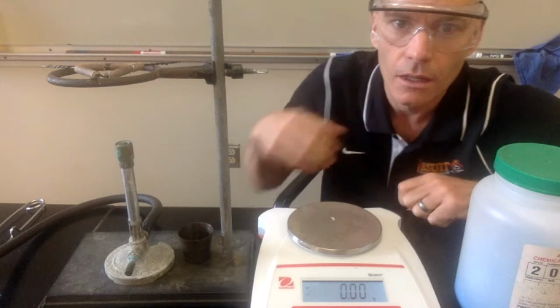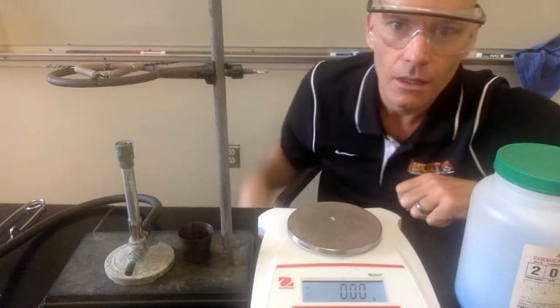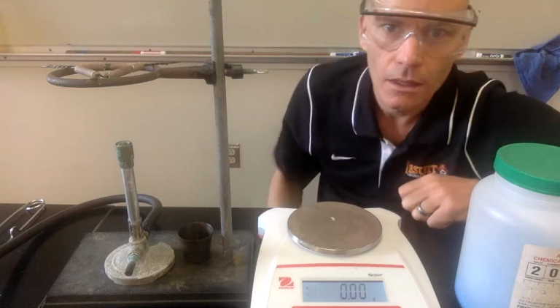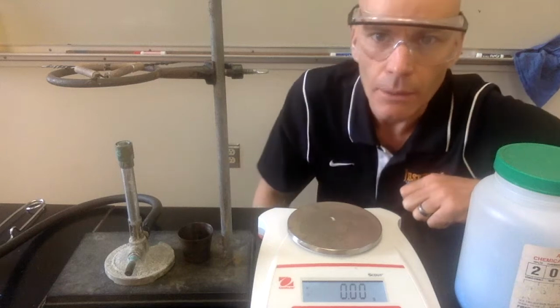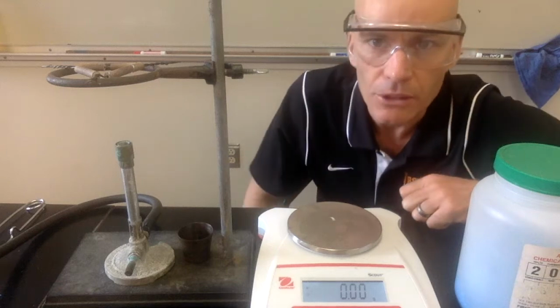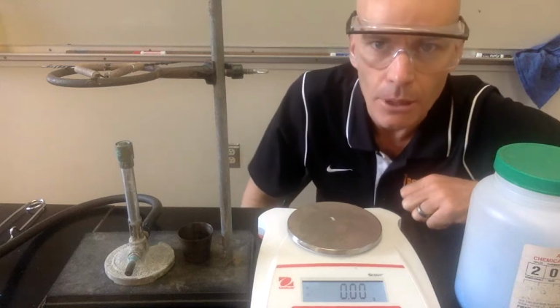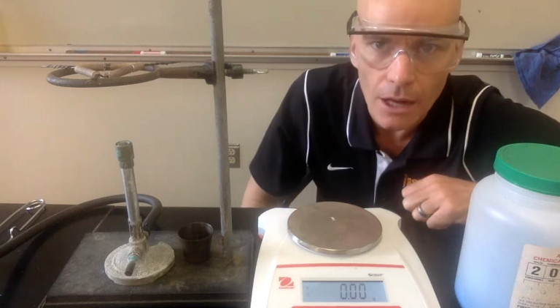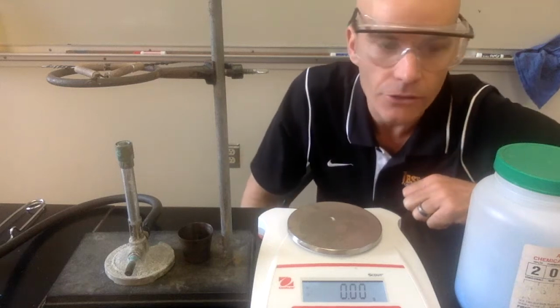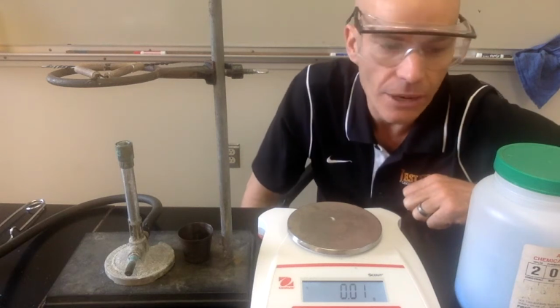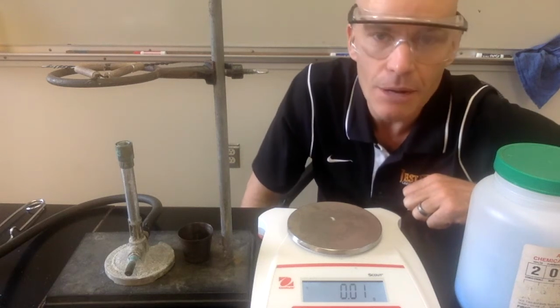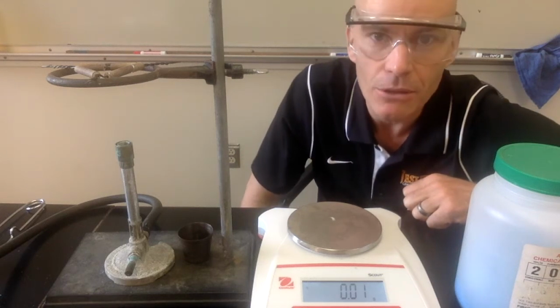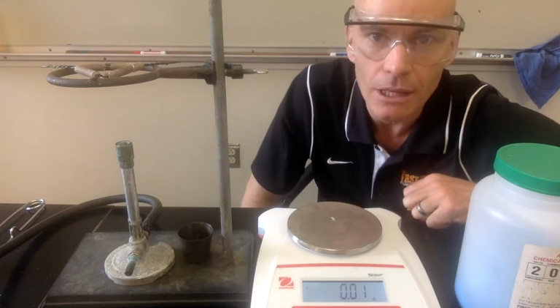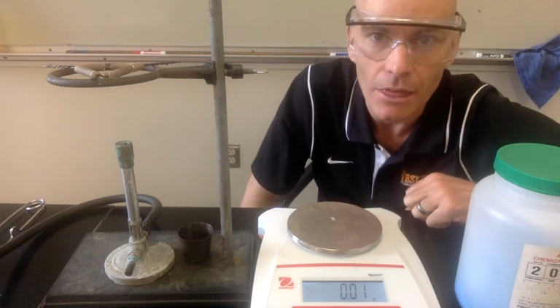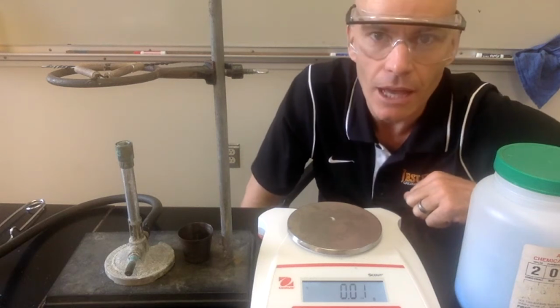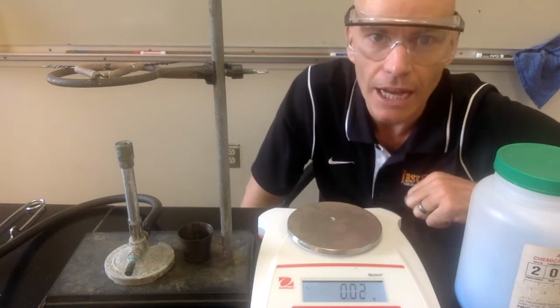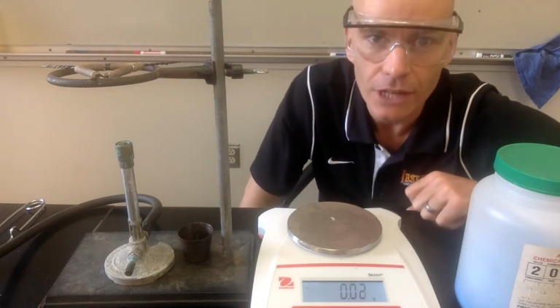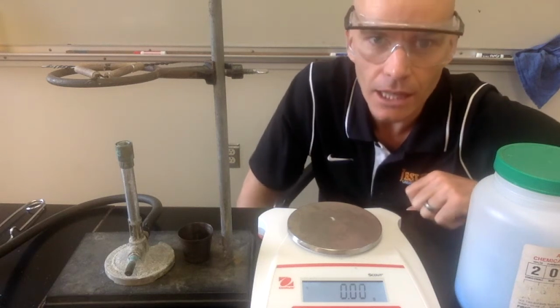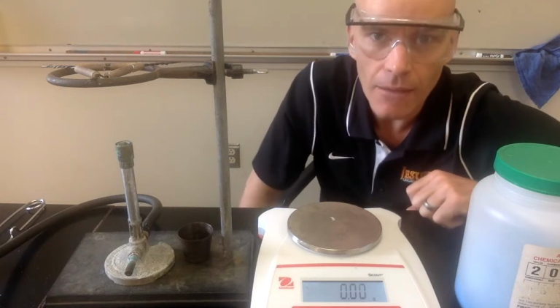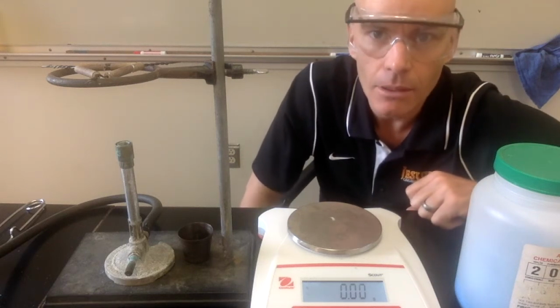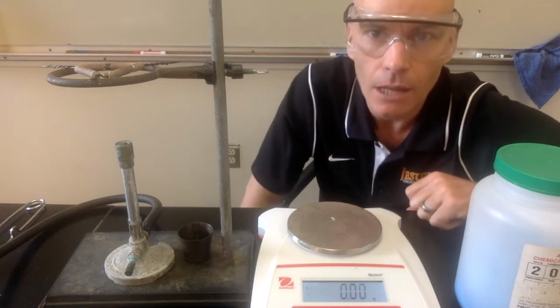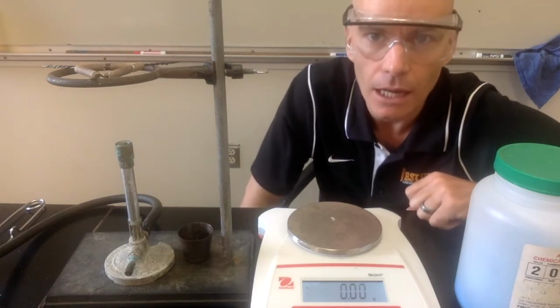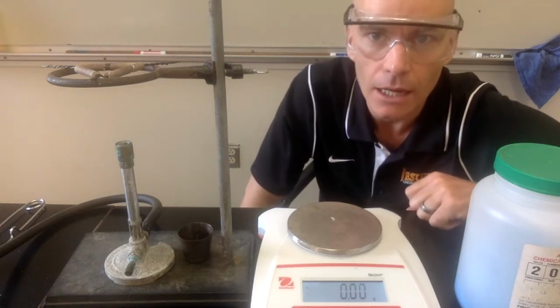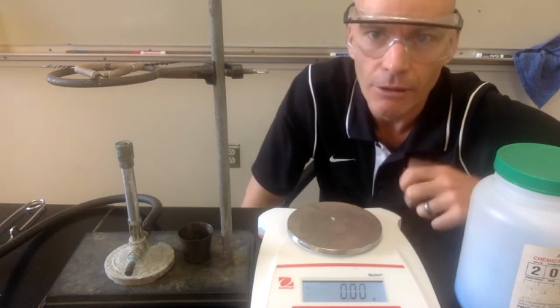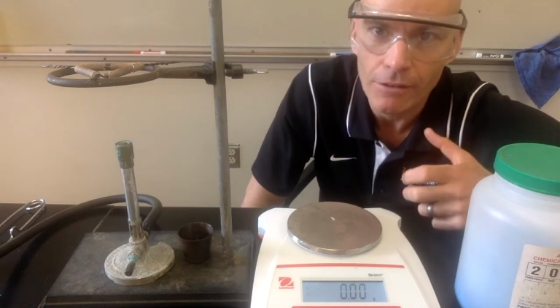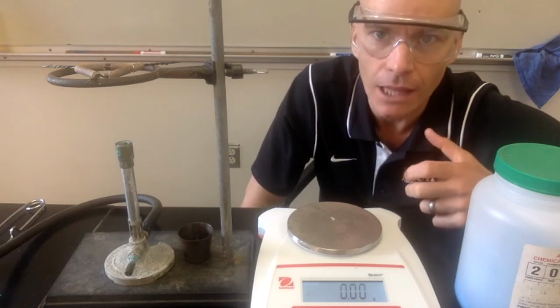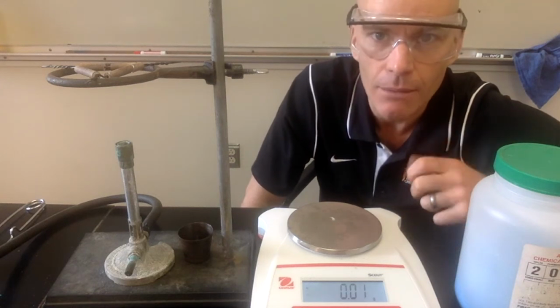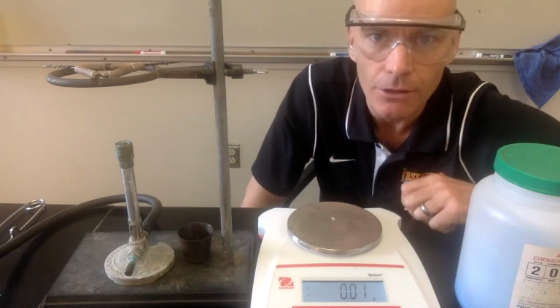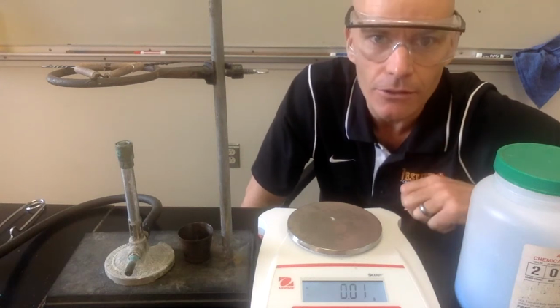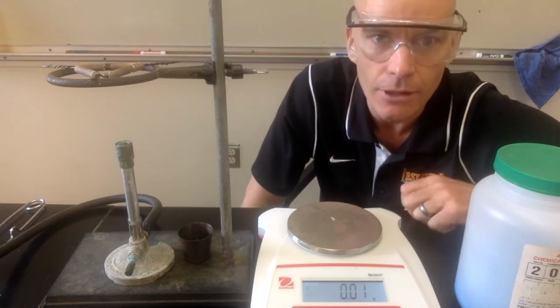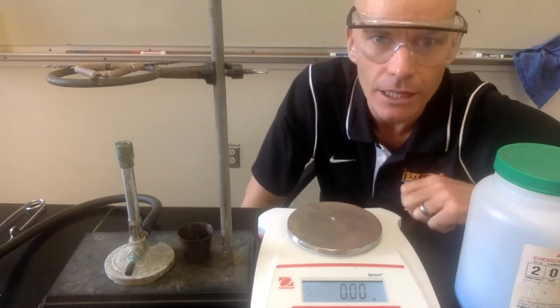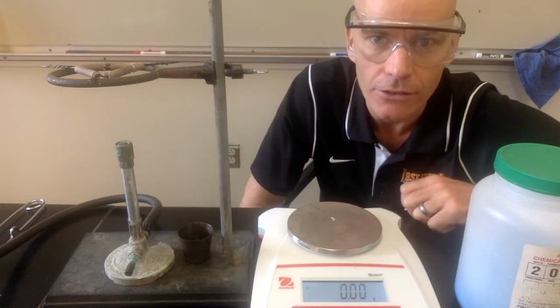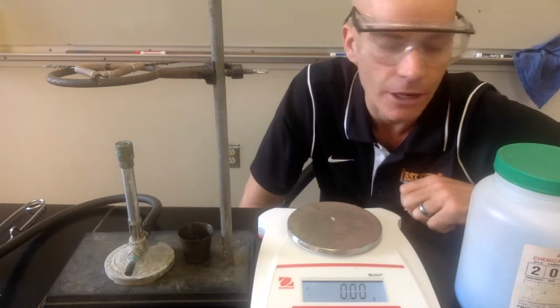Hey, what's up Marauders? Today we're going to be doing the hydrate lab. It's my favorite lab, so let's go ahead and get started.